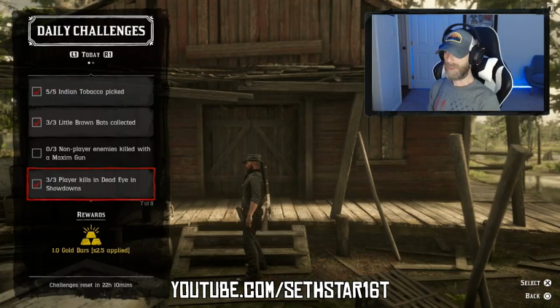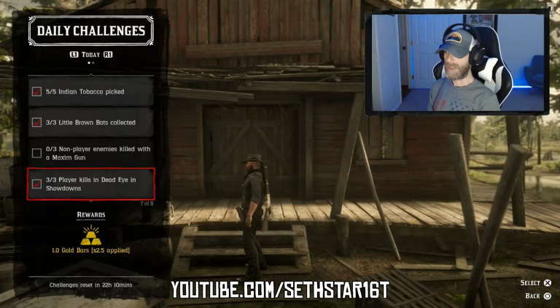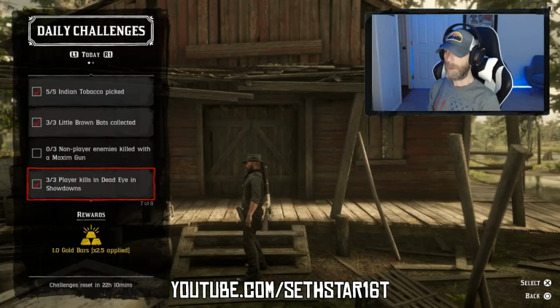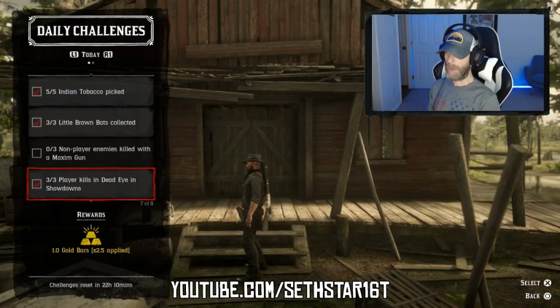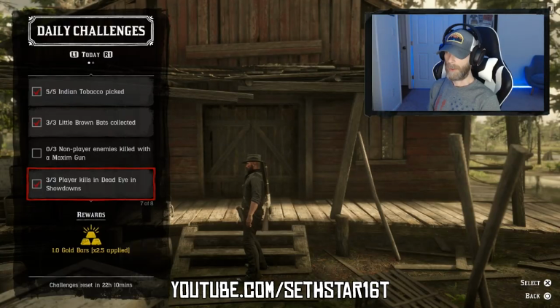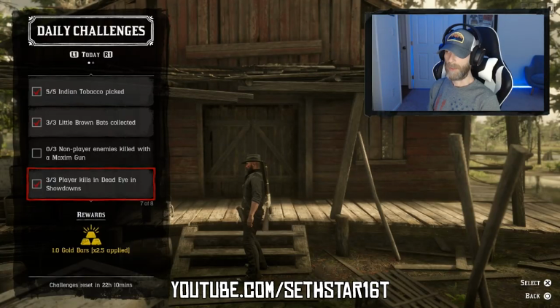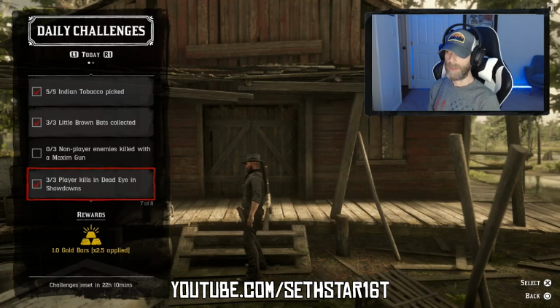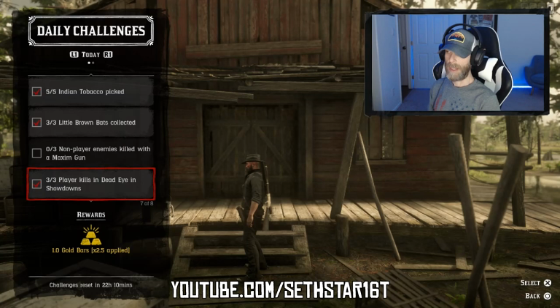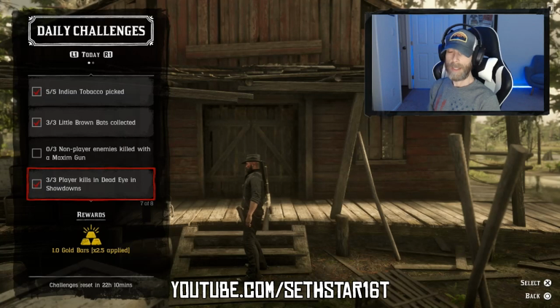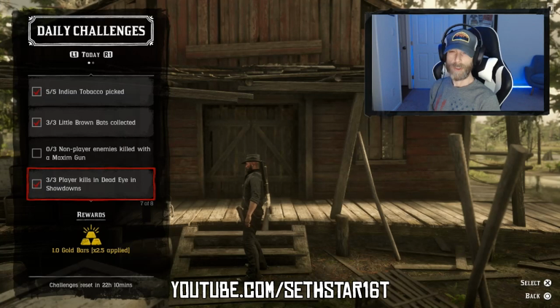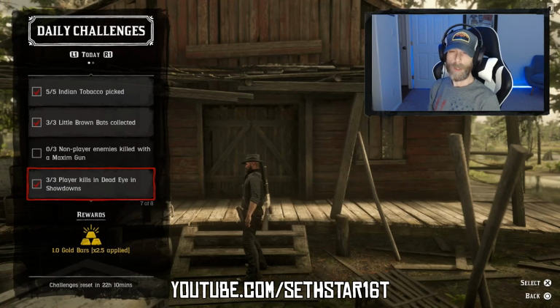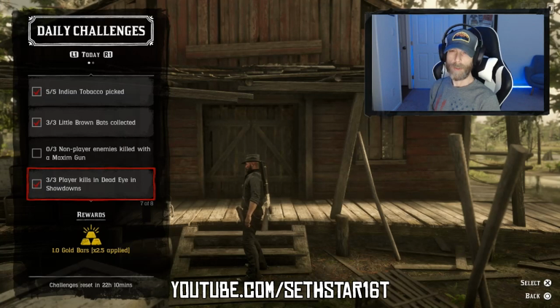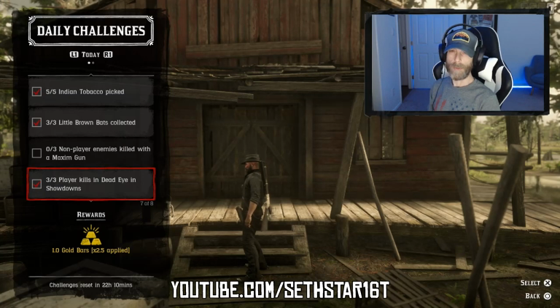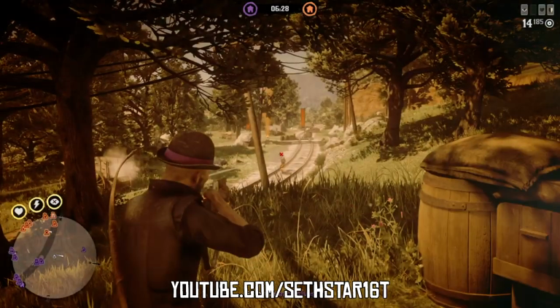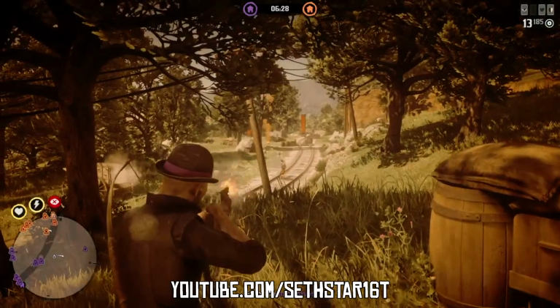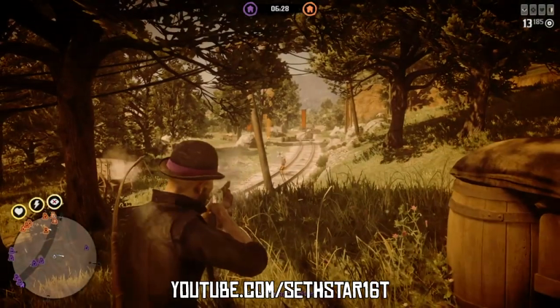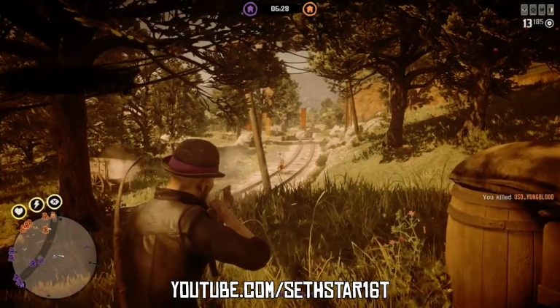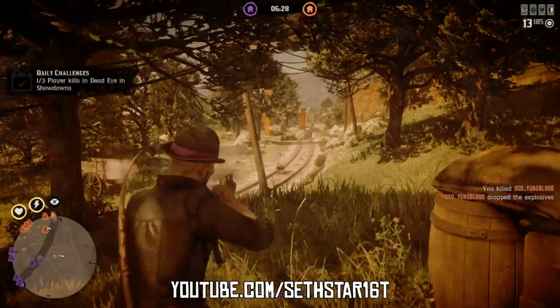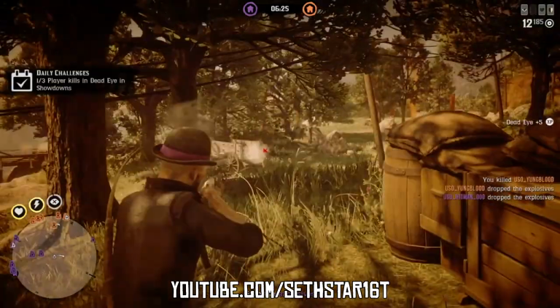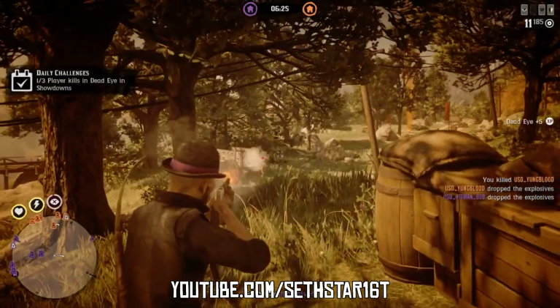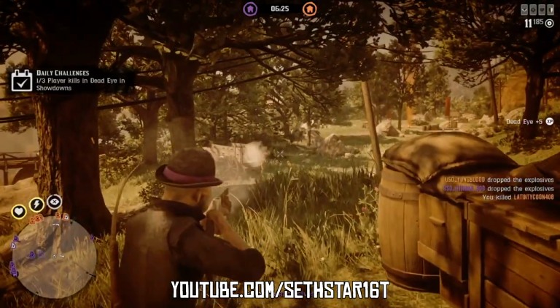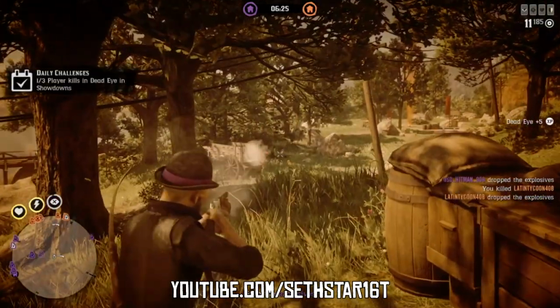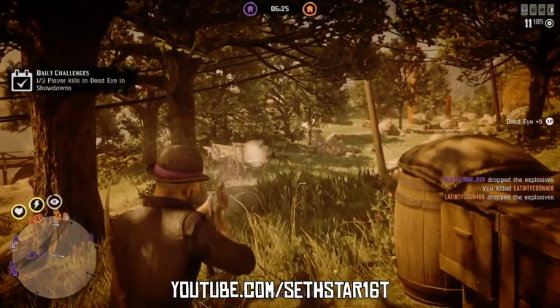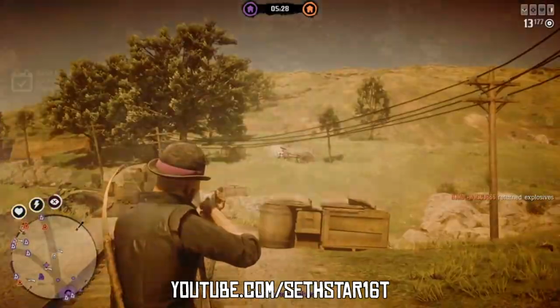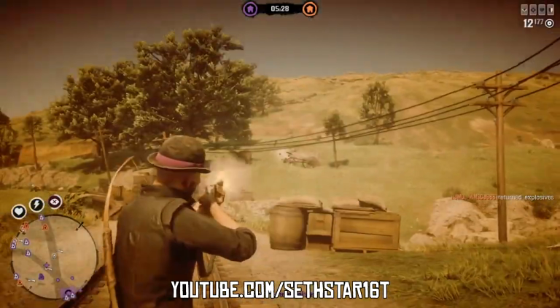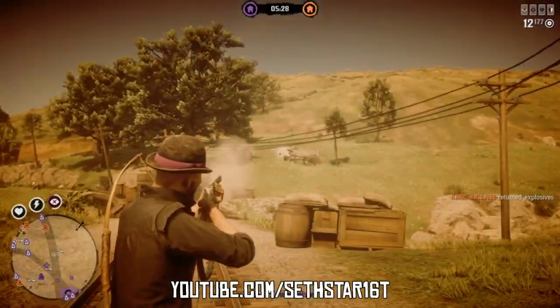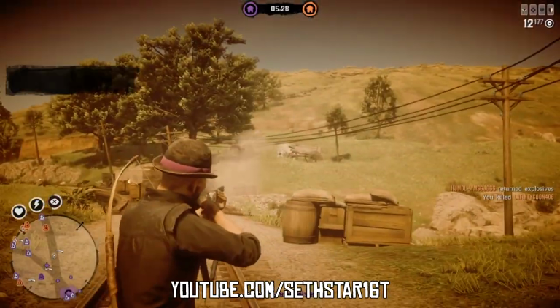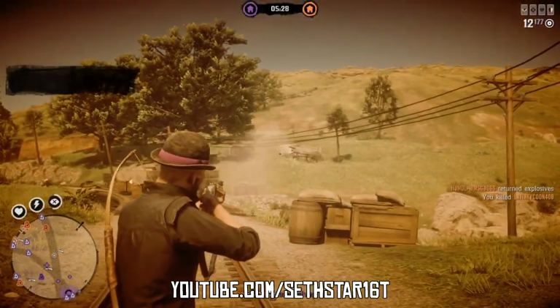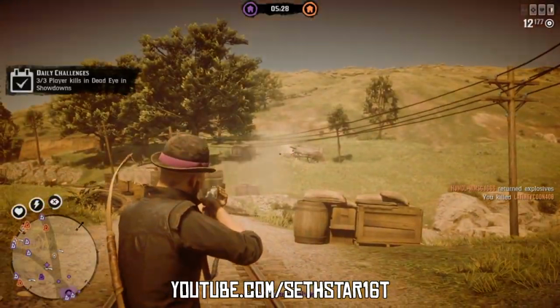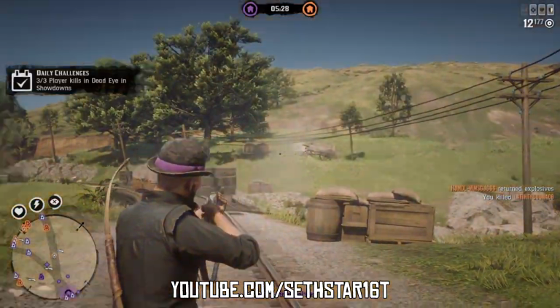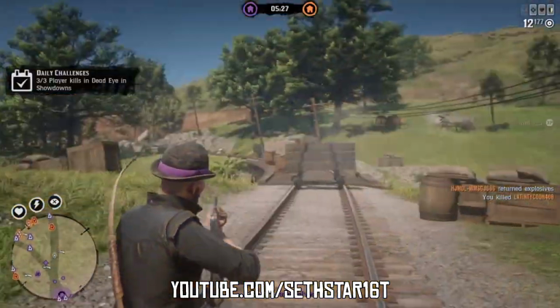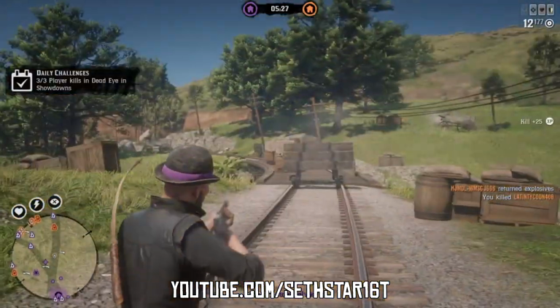Number 6: Player Kills in Deadeye in Showdowns. Jump into a showdown and get 3 kills while in Deadeye.